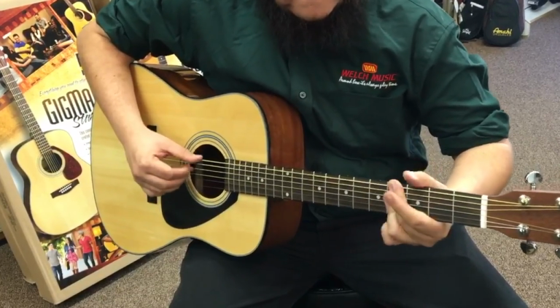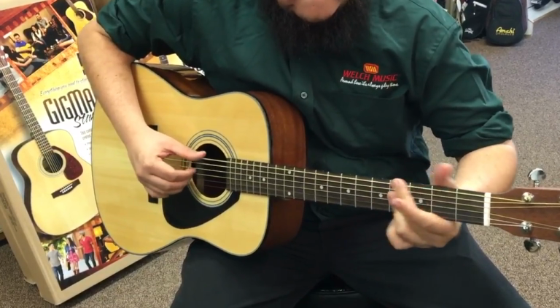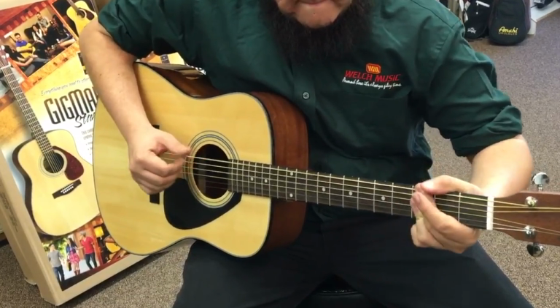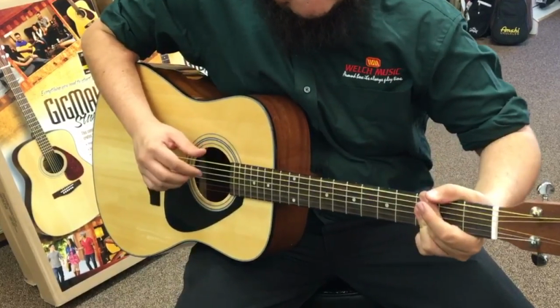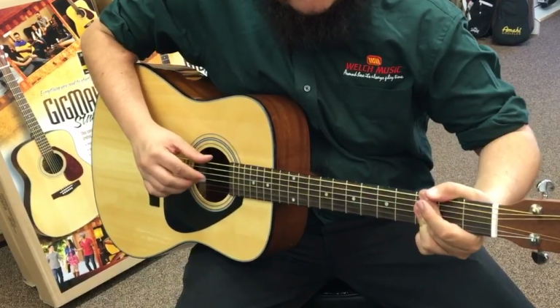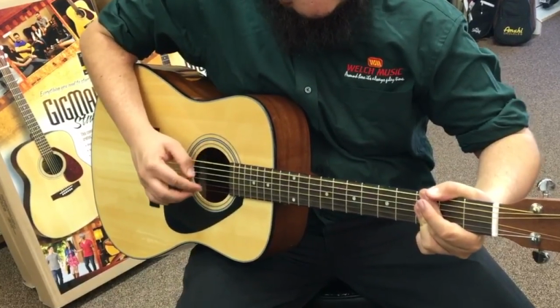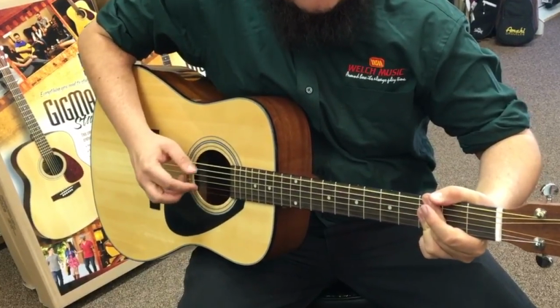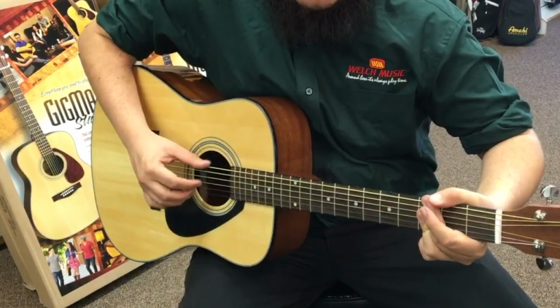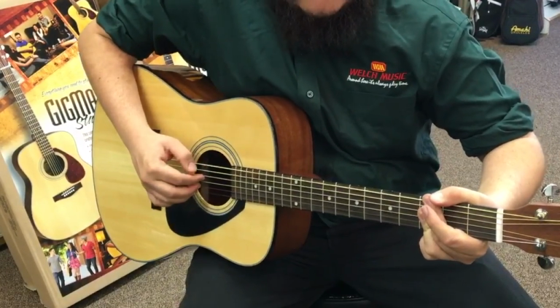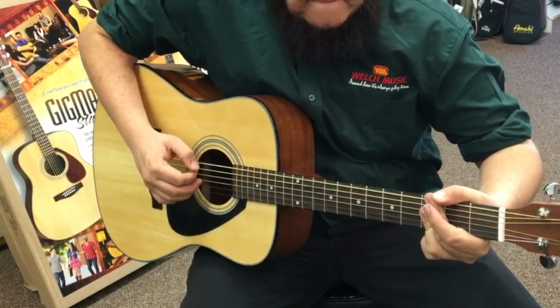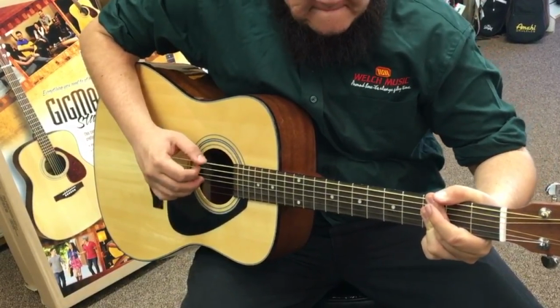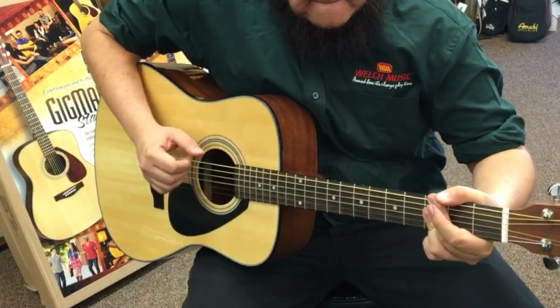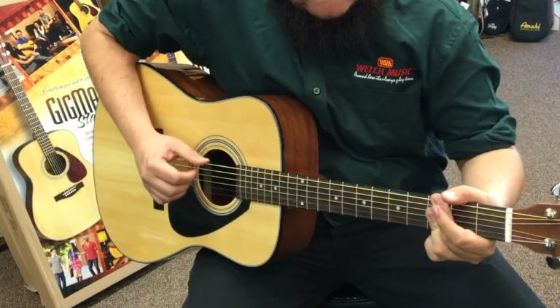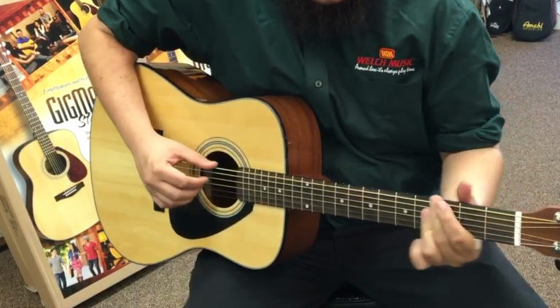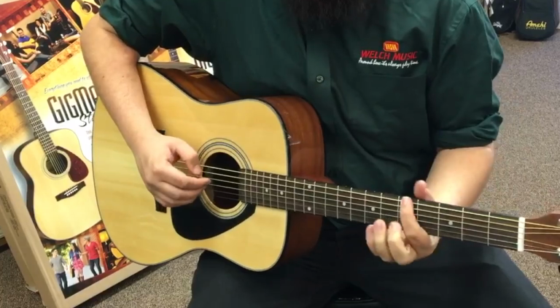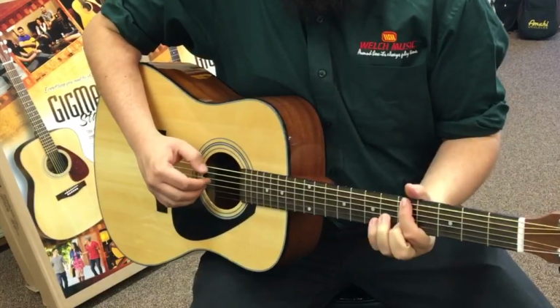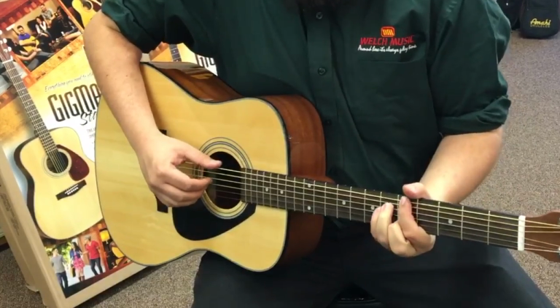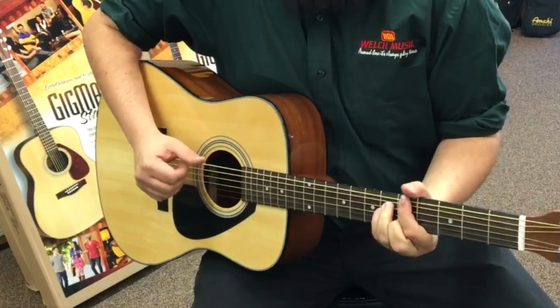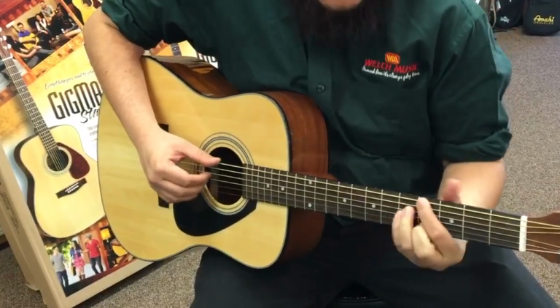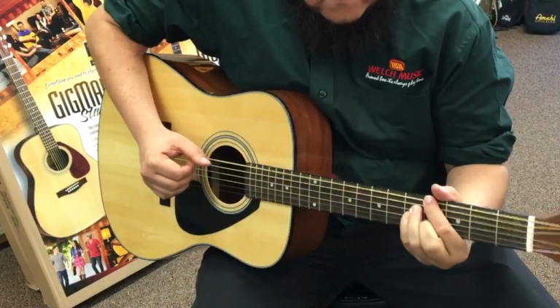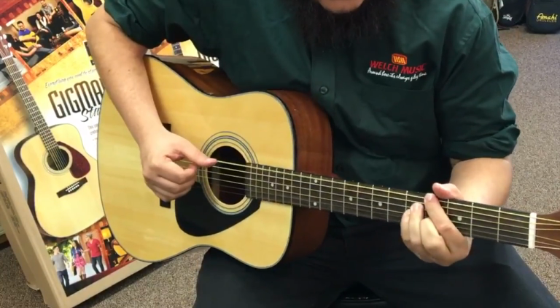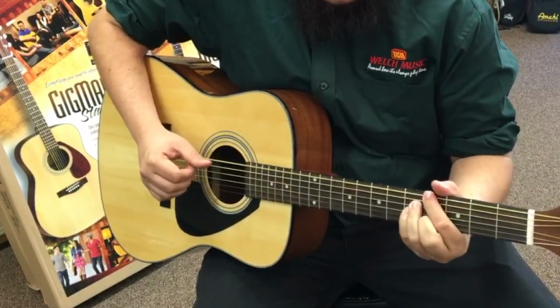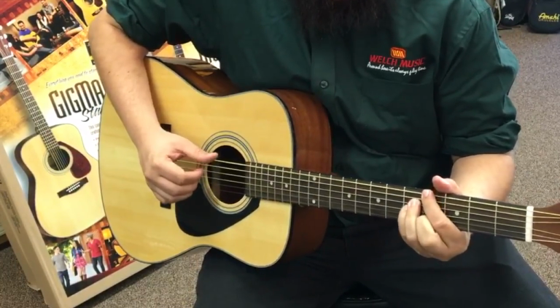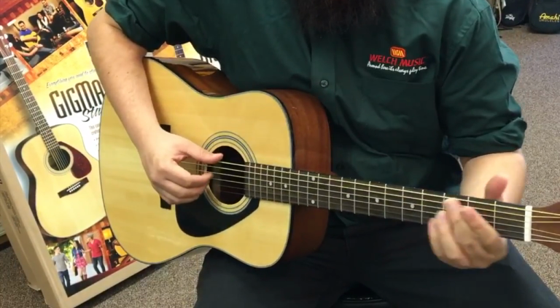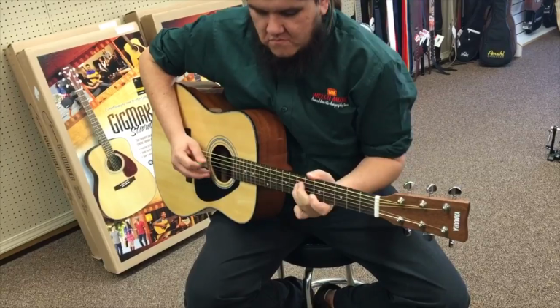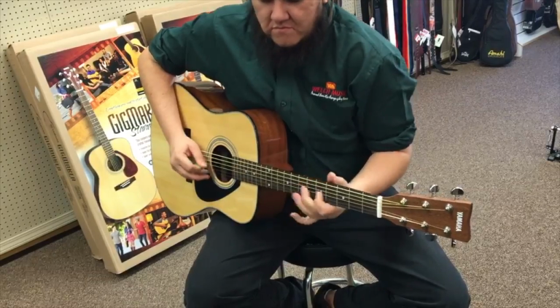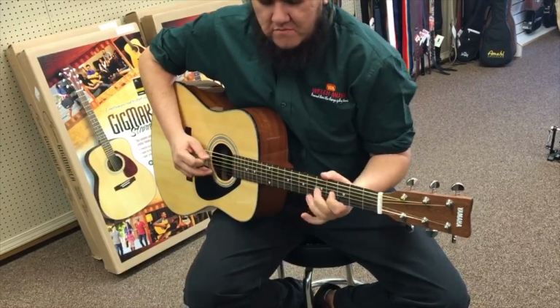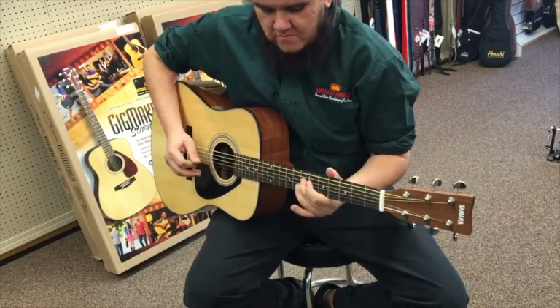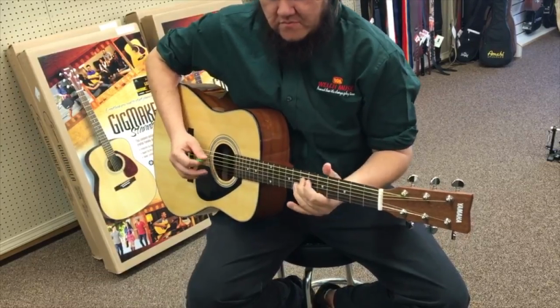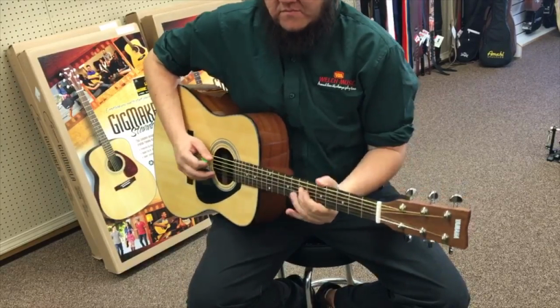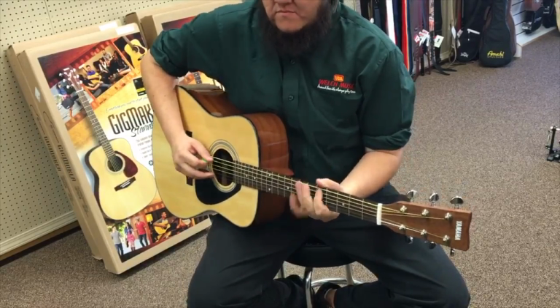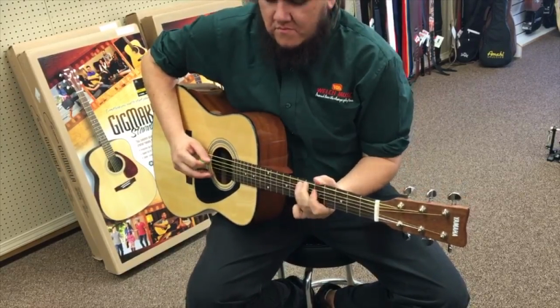Pro accessories include a gig bag, chromatic tuner, instructional DVD, a guitar strap, extra strings, and picks.